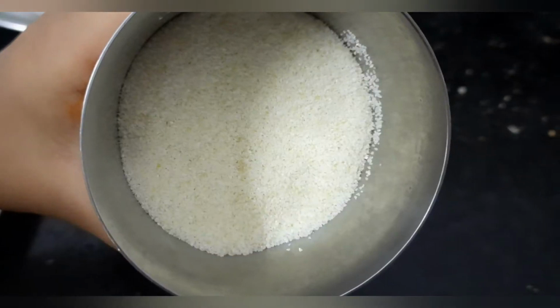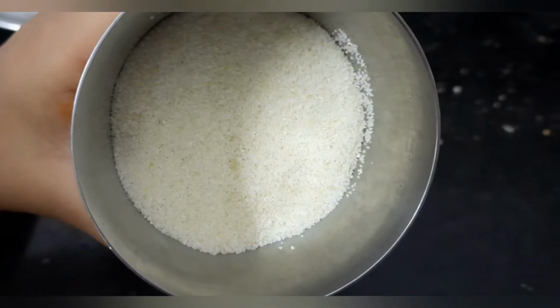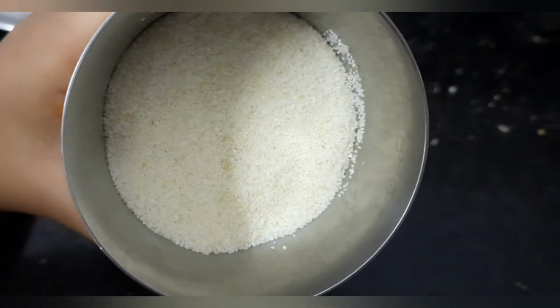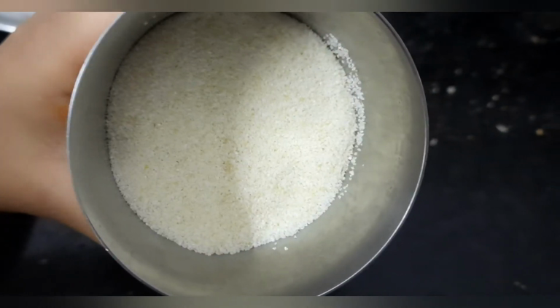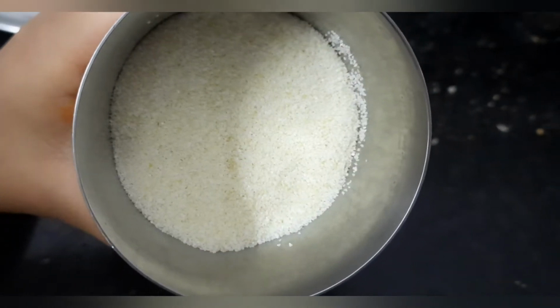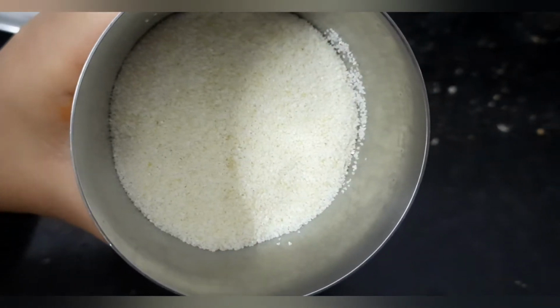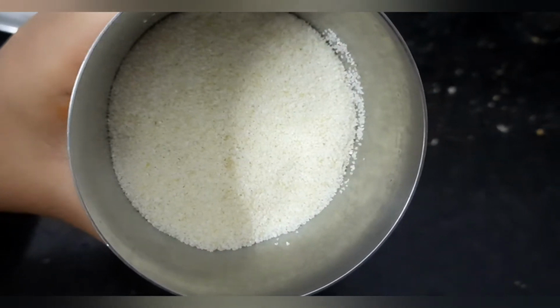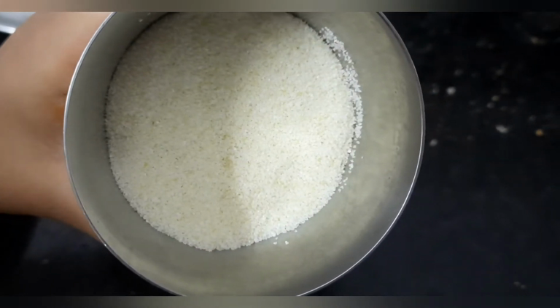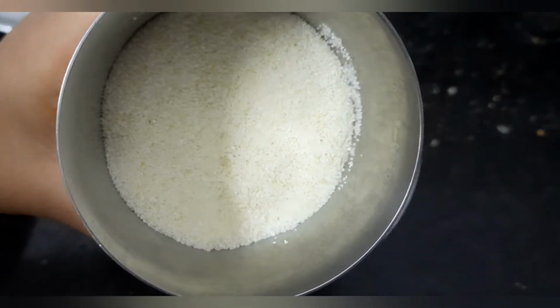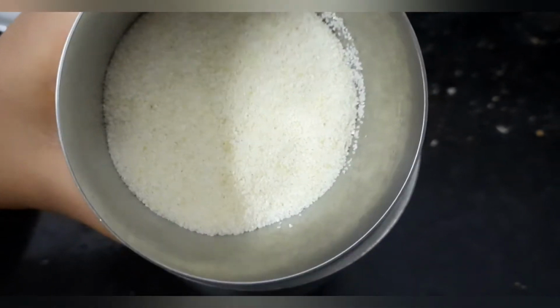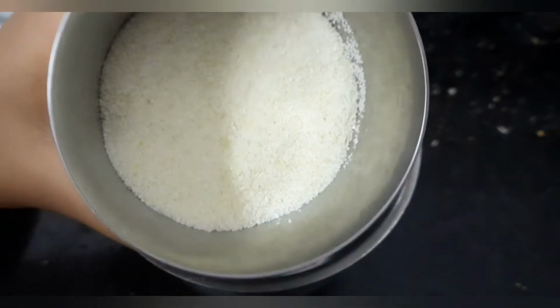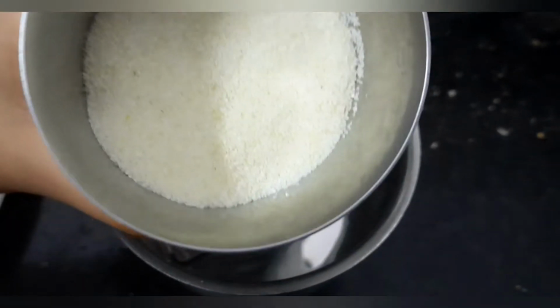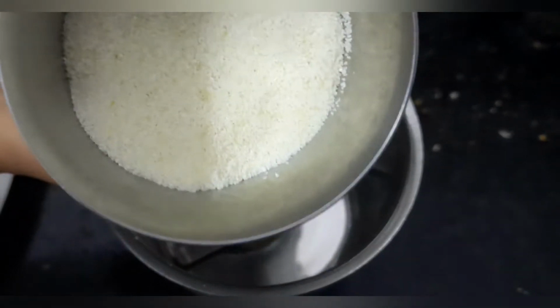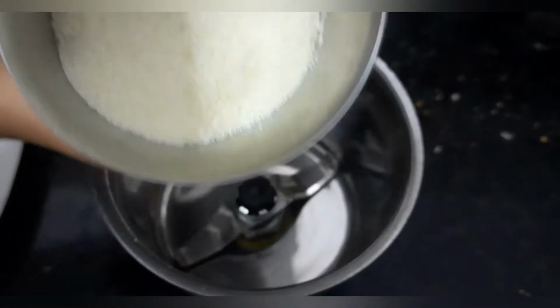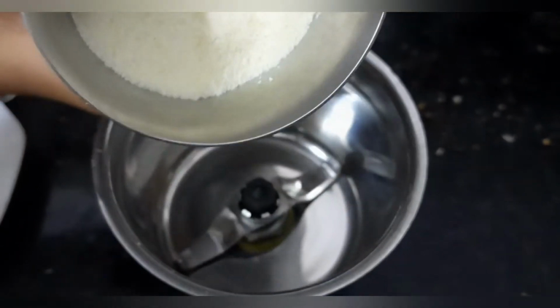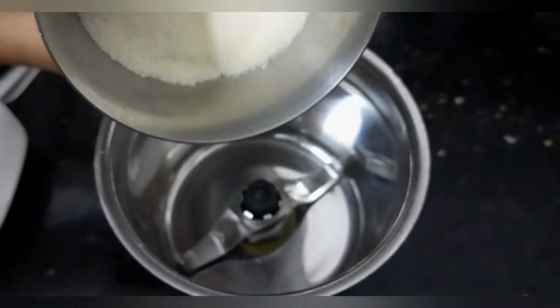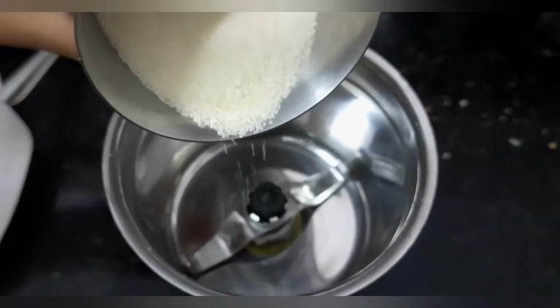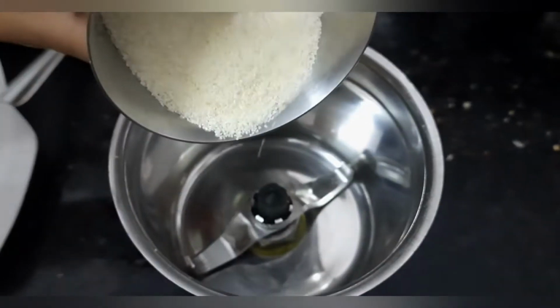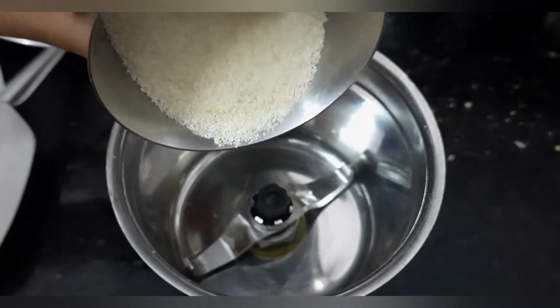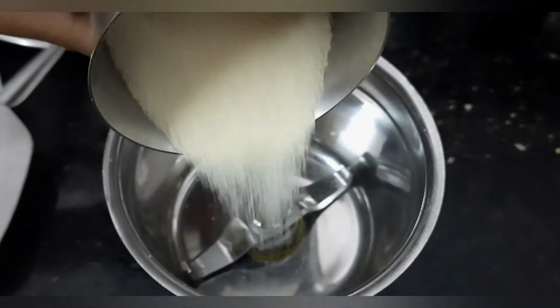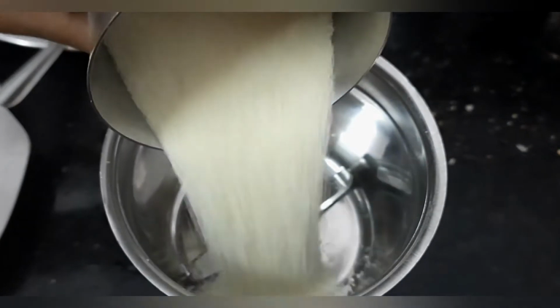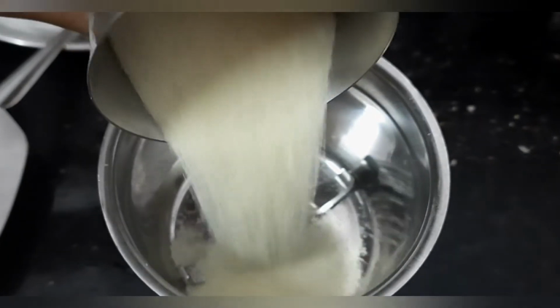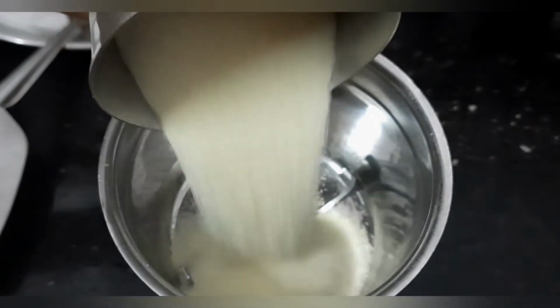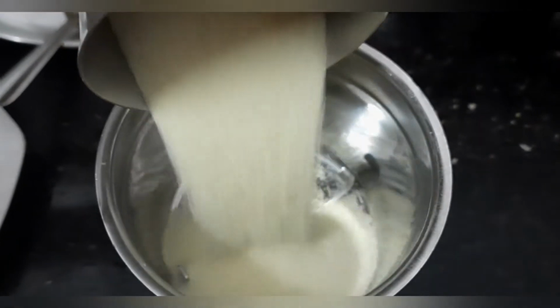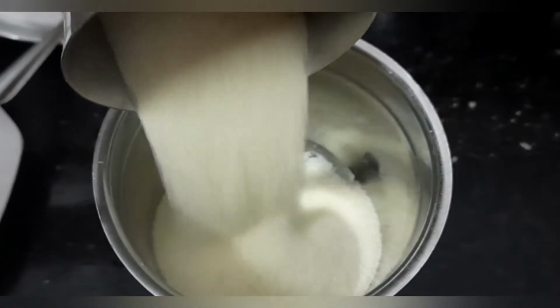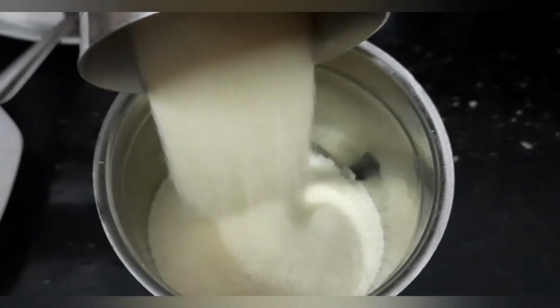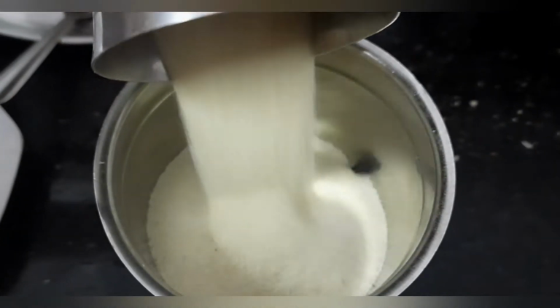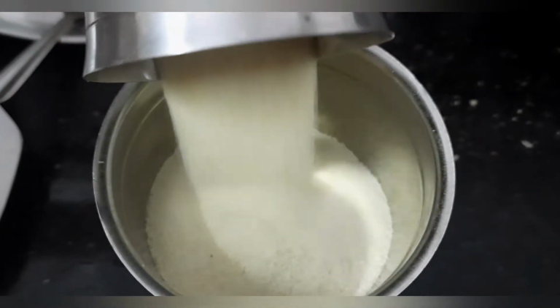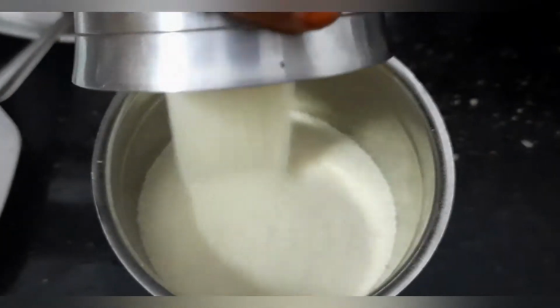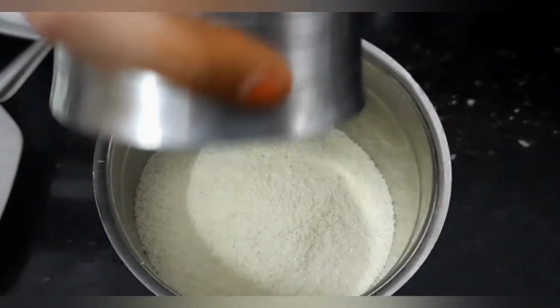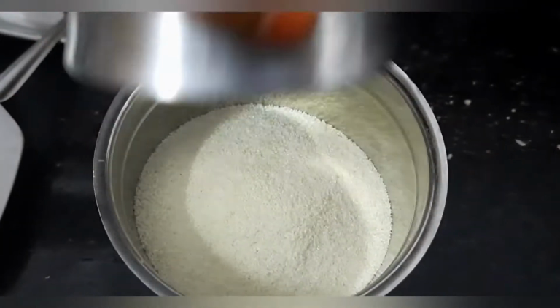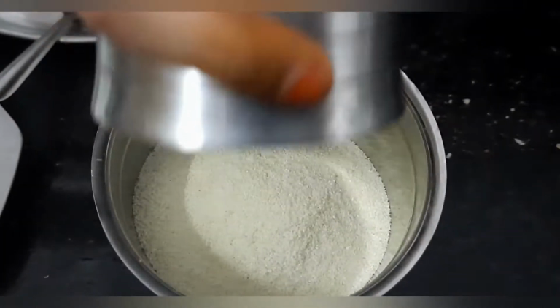Take a quarter cup of suji rava and grind it until it becomes fine powder.